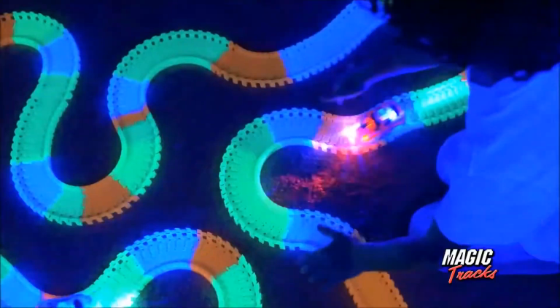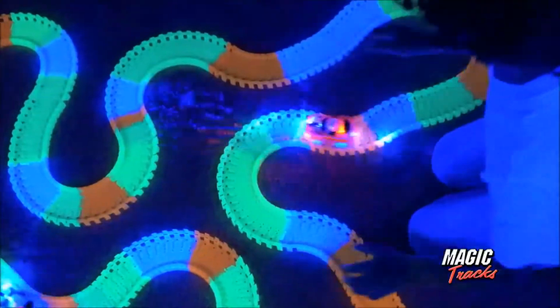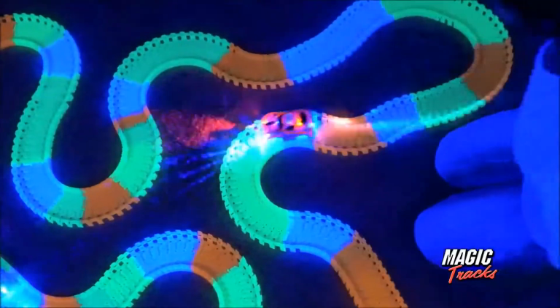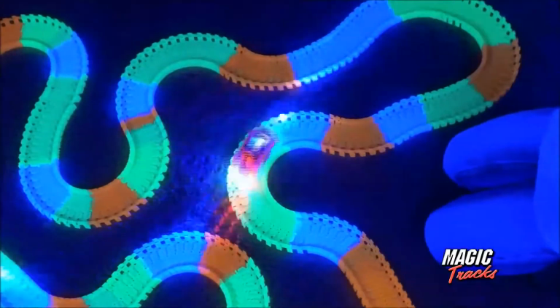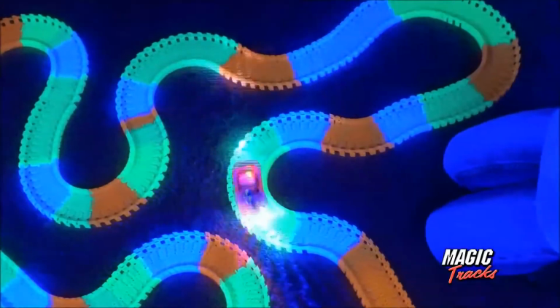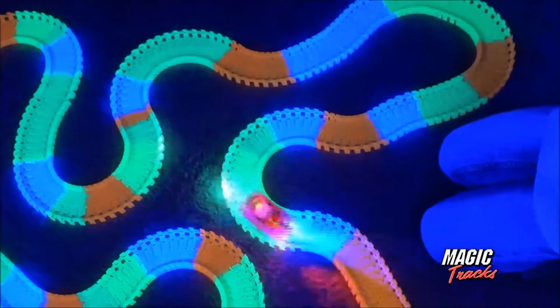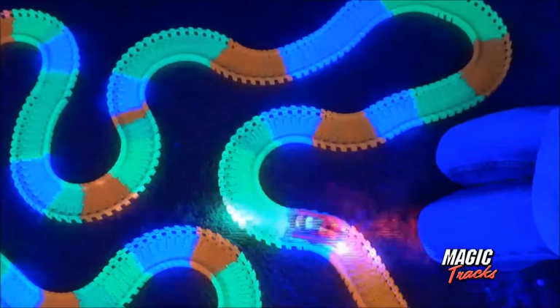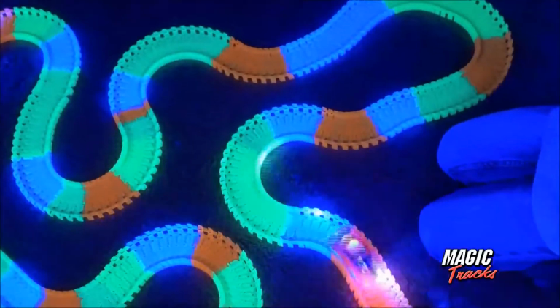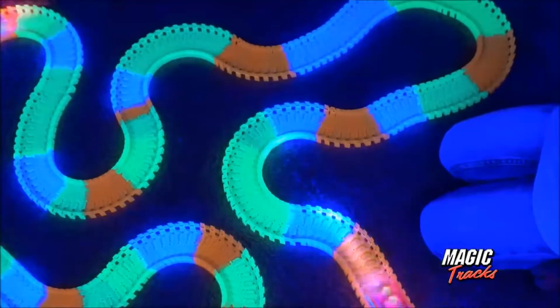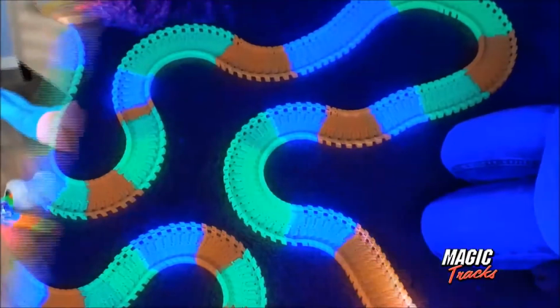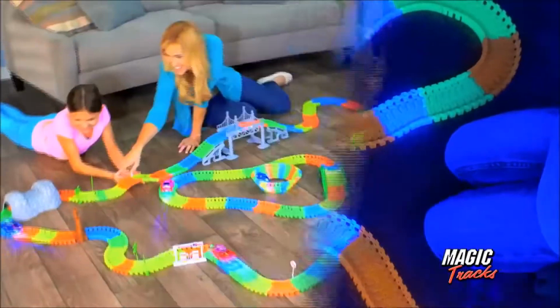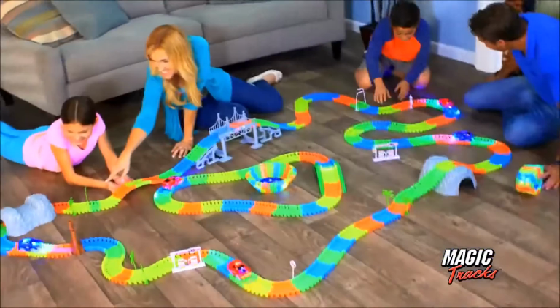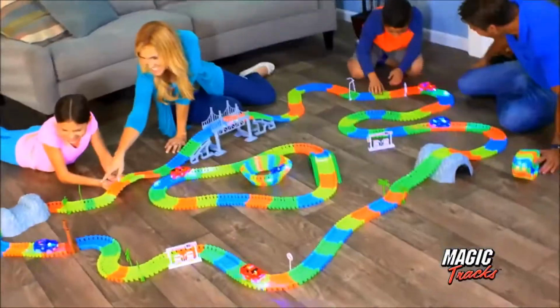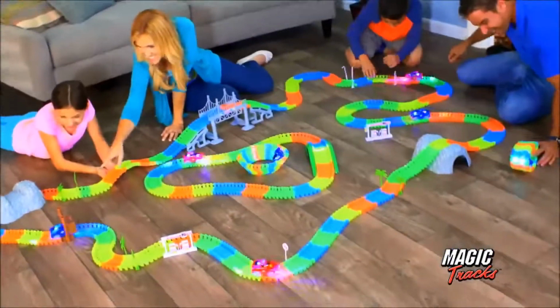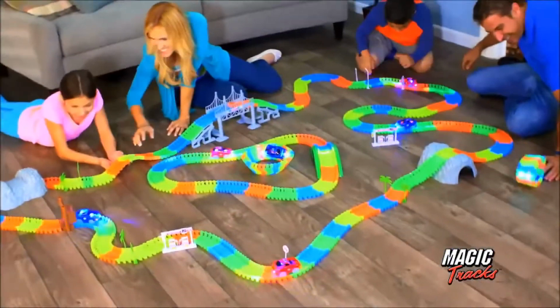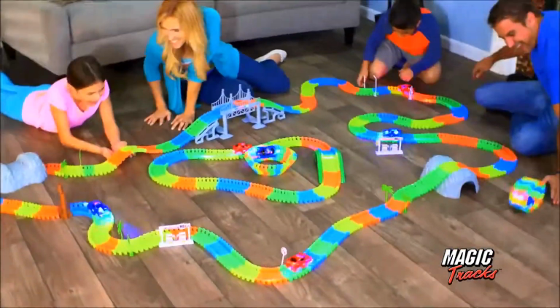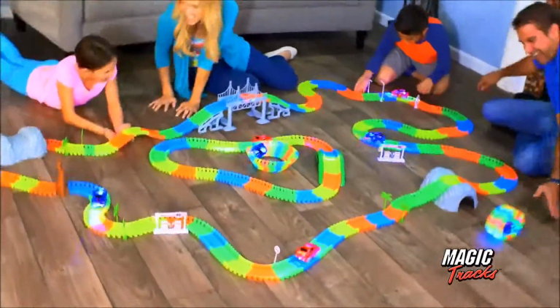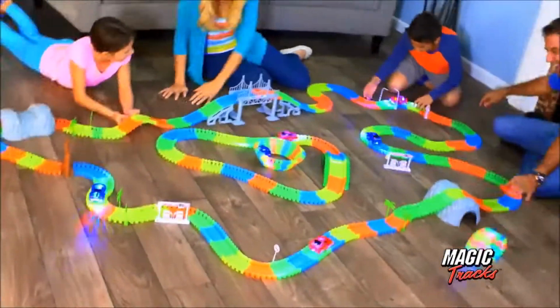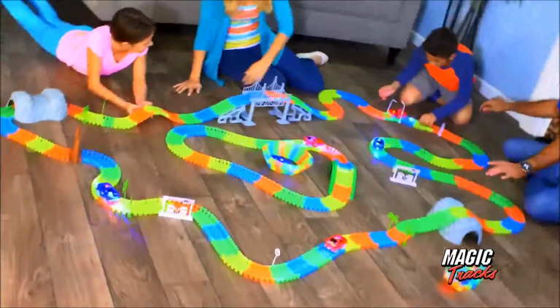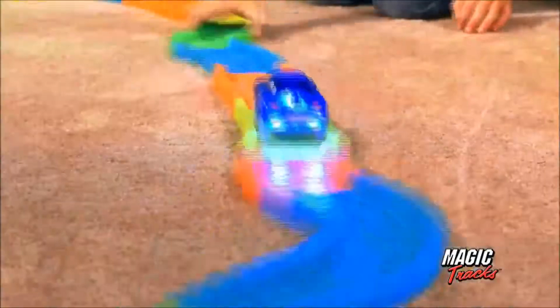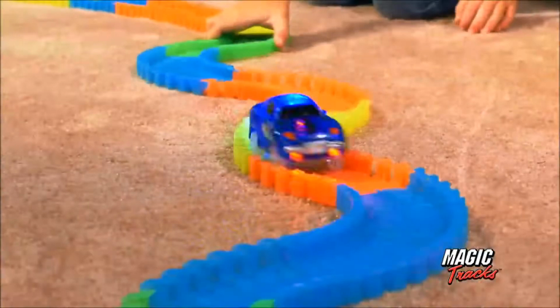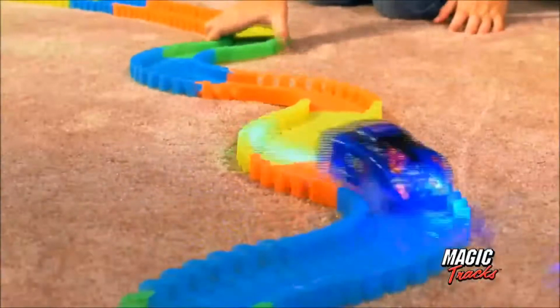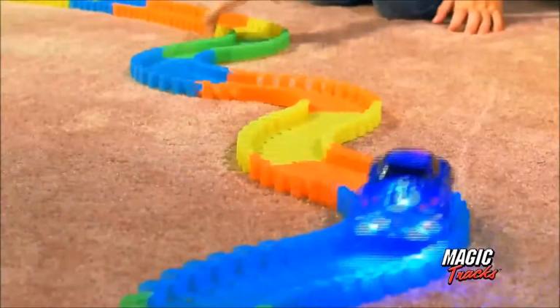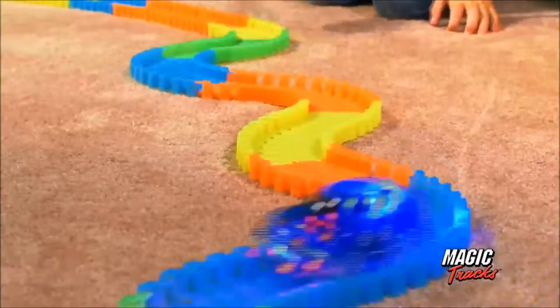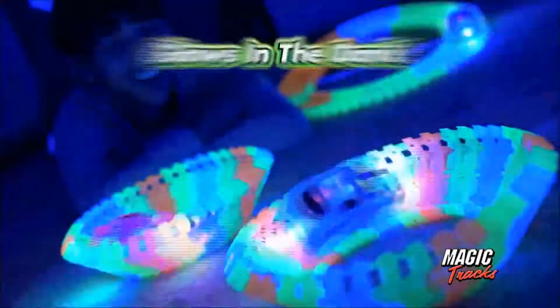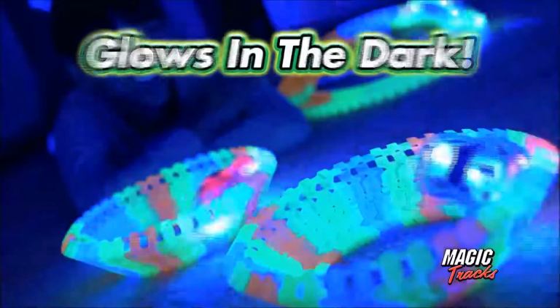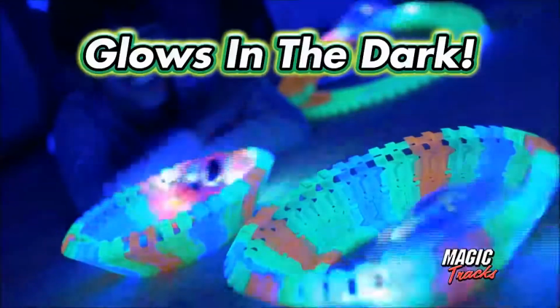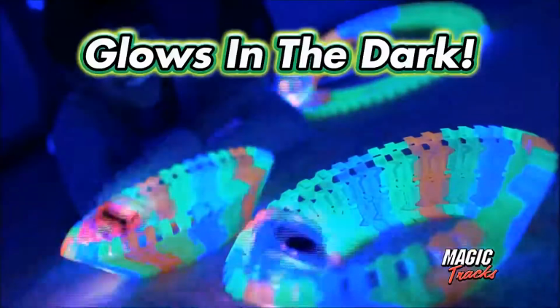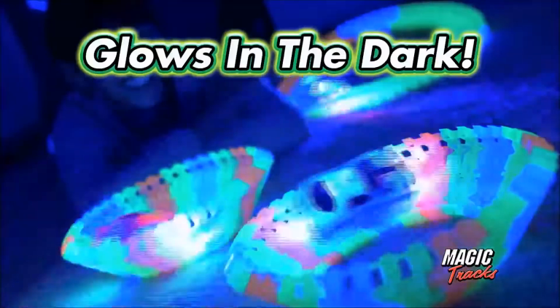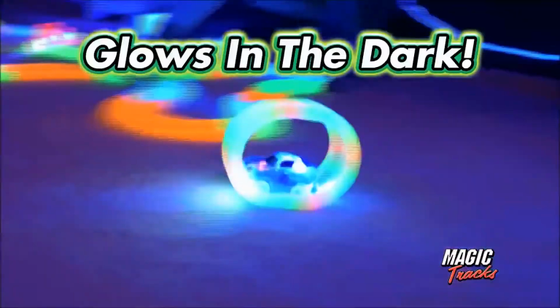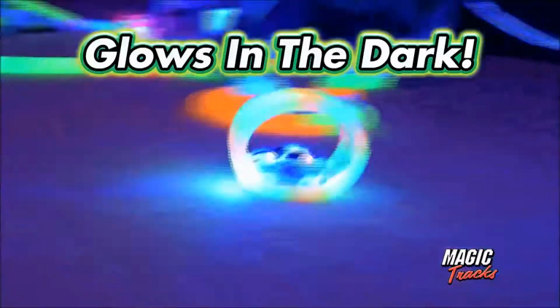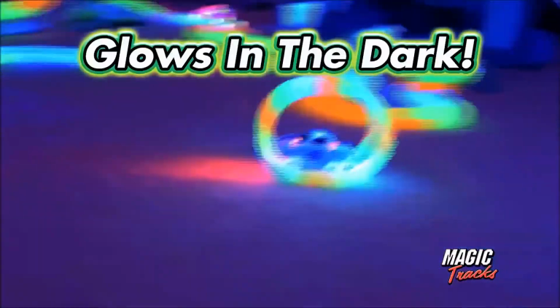Magic Tracks! It's Magic Tracks, the amazing racetrack that can bend, flex, and glow as the cars go, go, go.